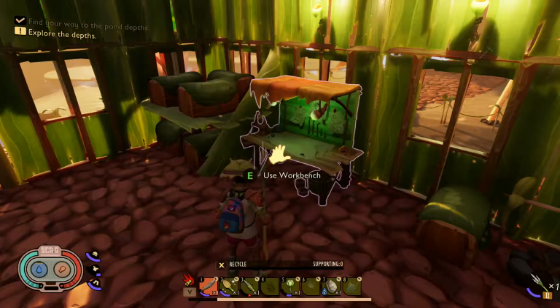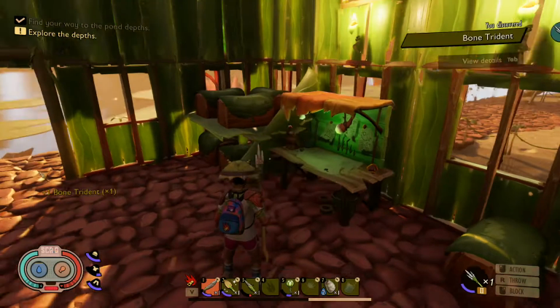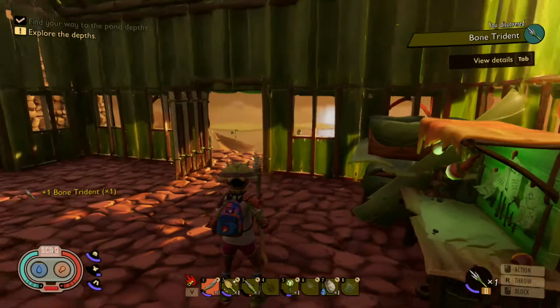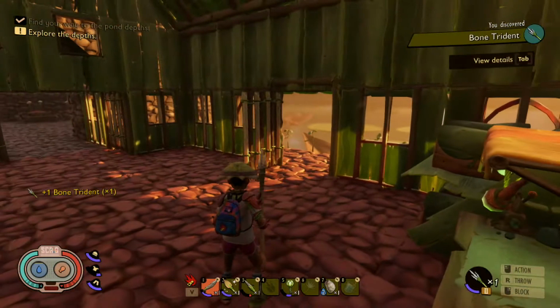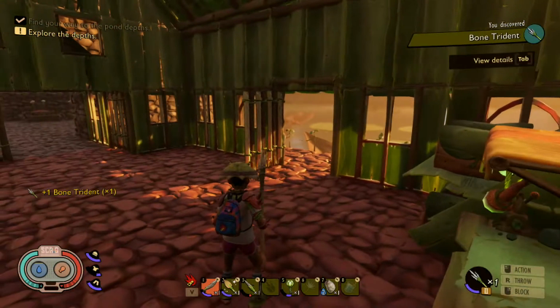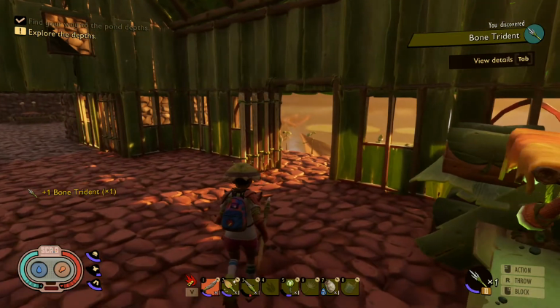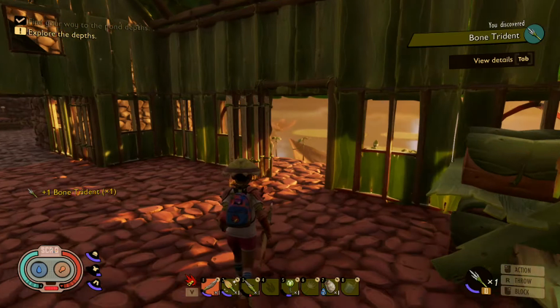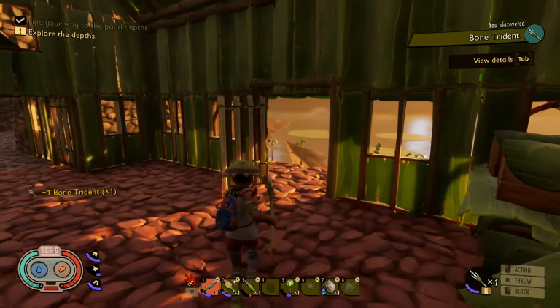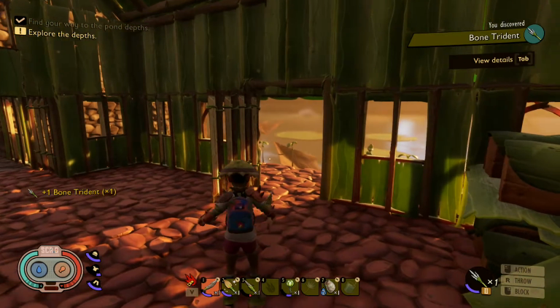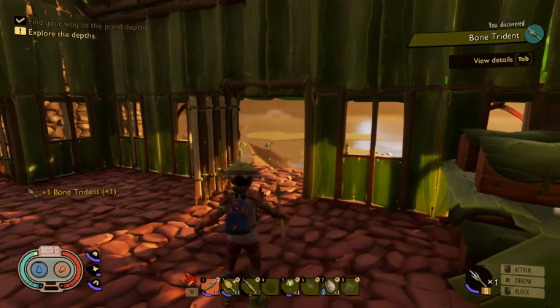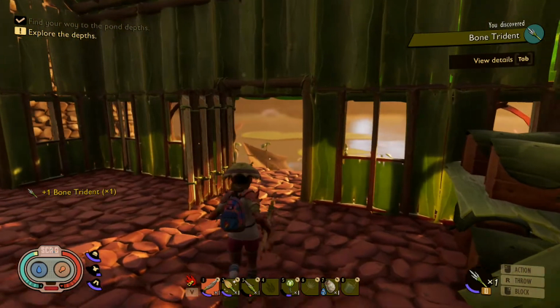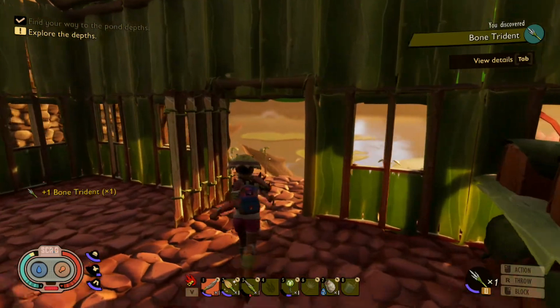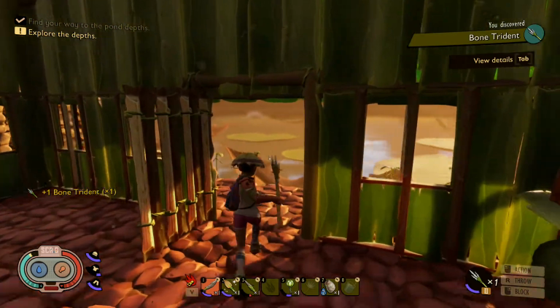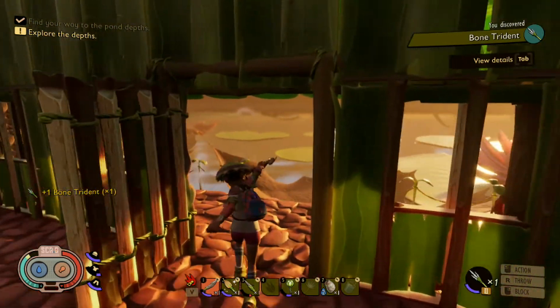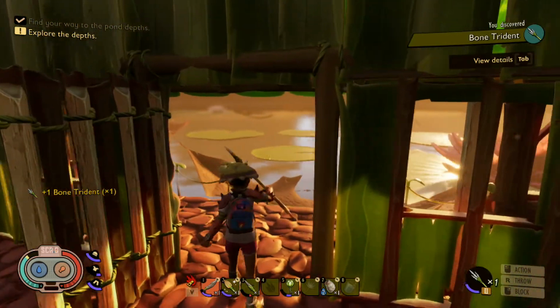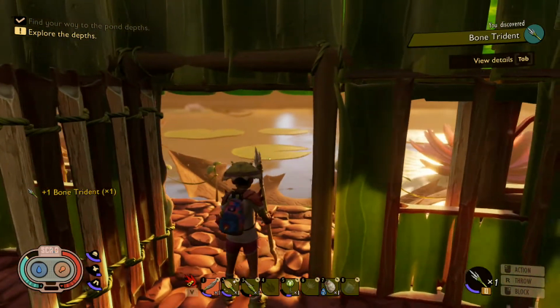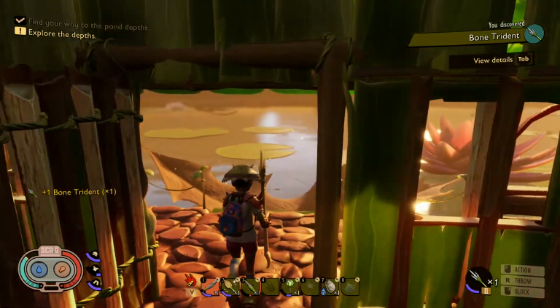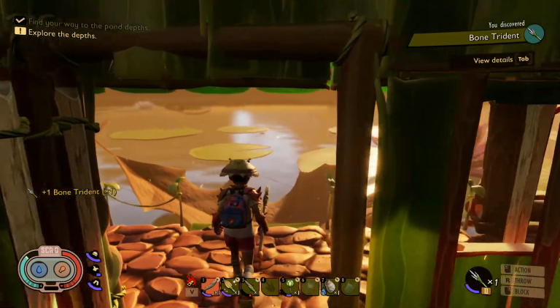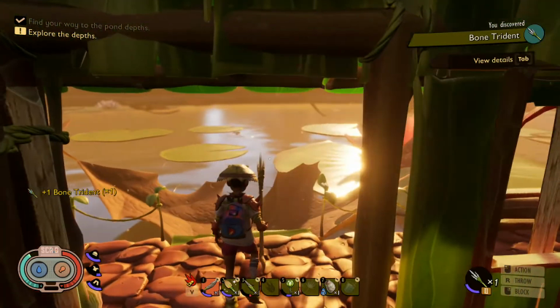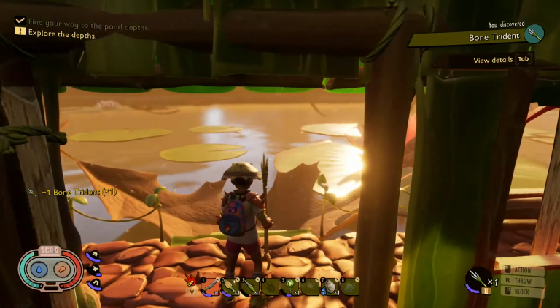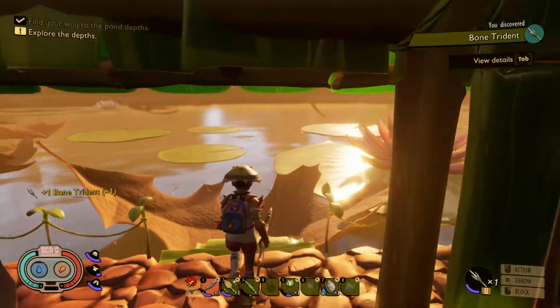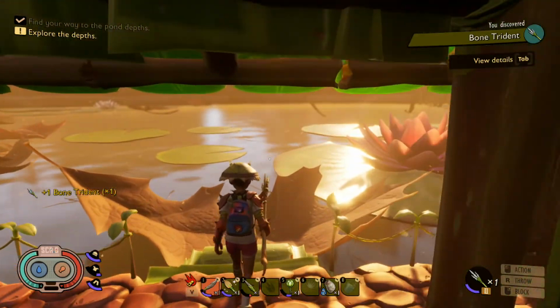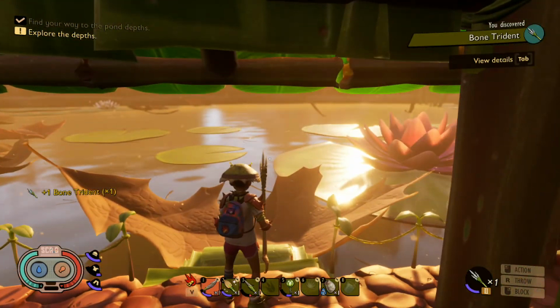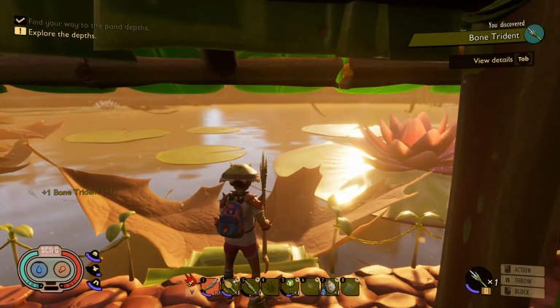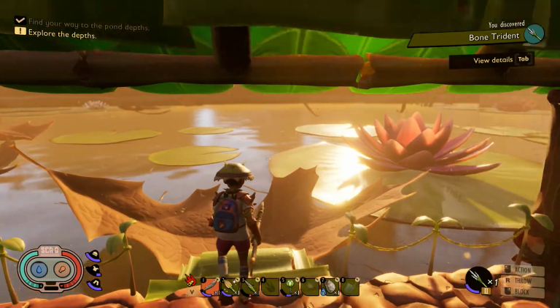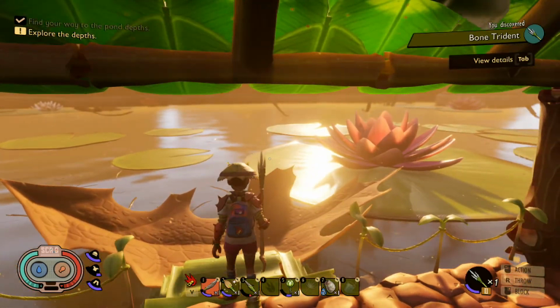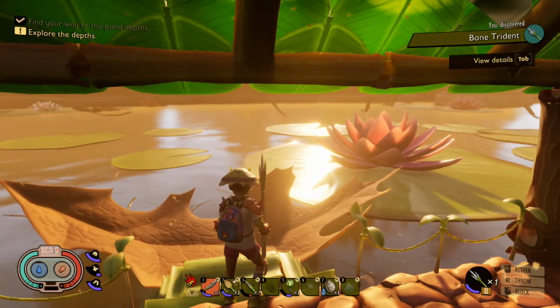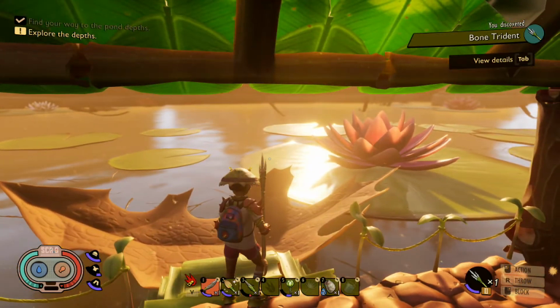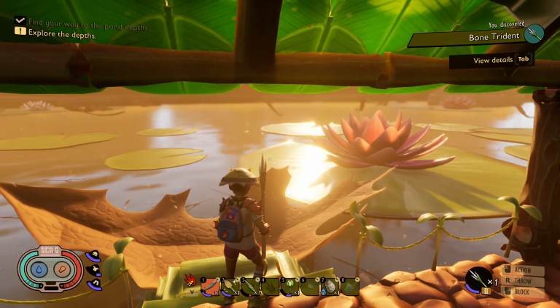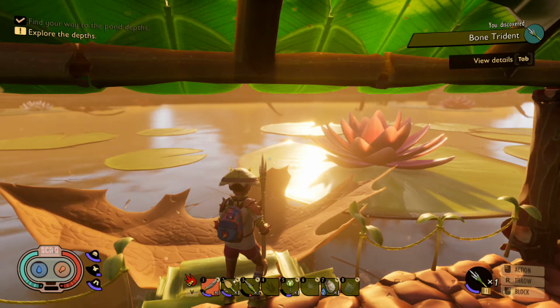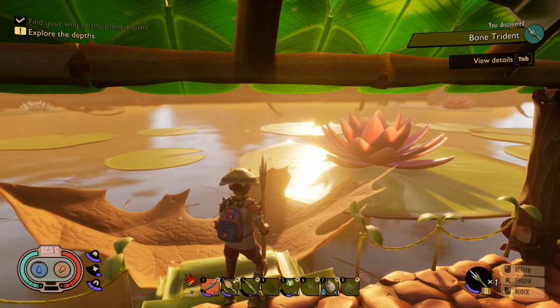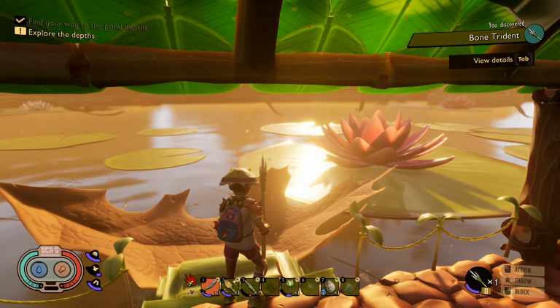And once you get it, there it is. It's the Bone Trident, which is made specifically to help you fight underwater.